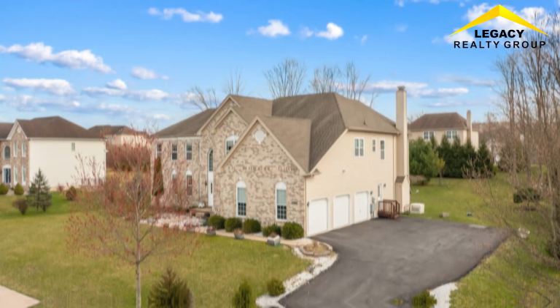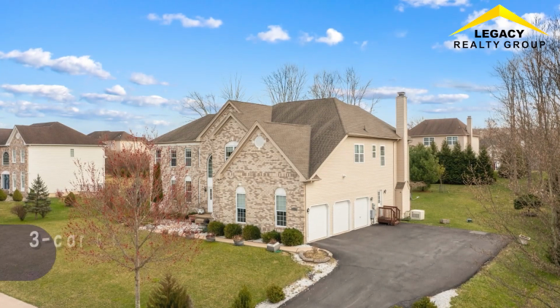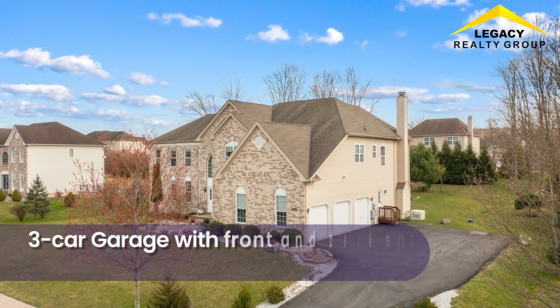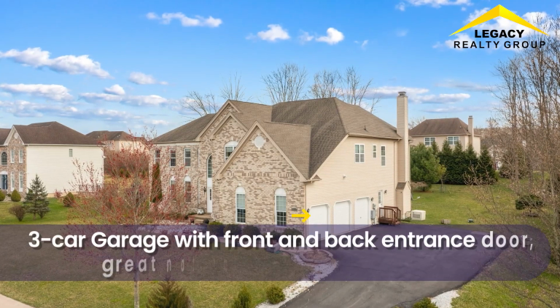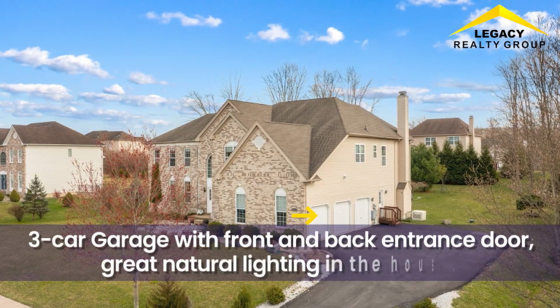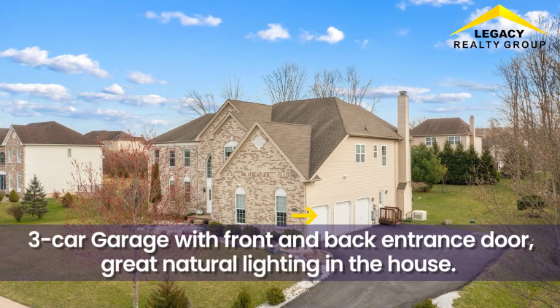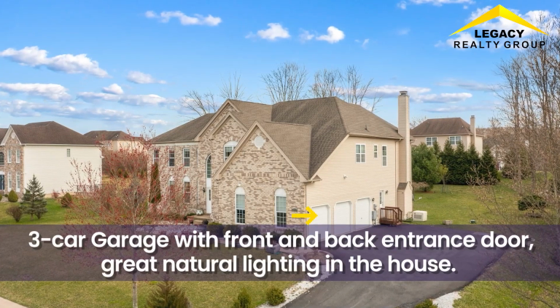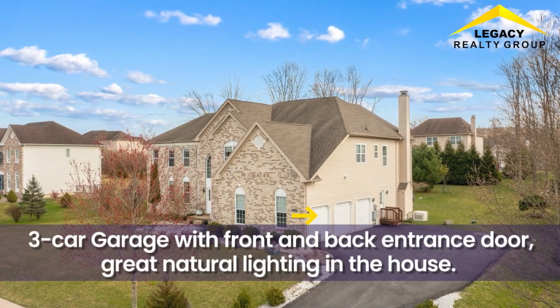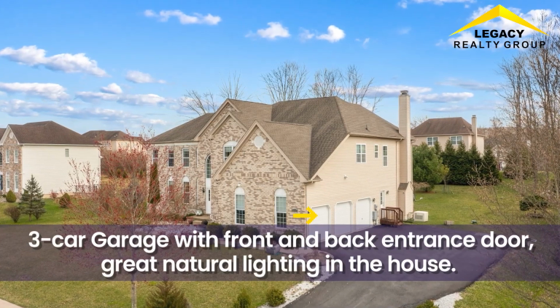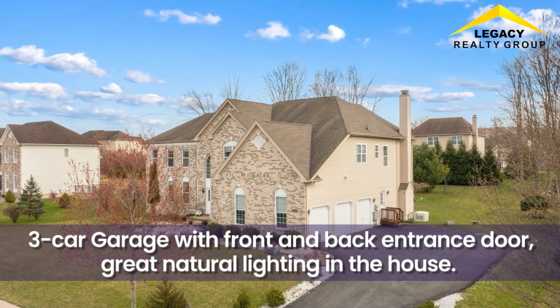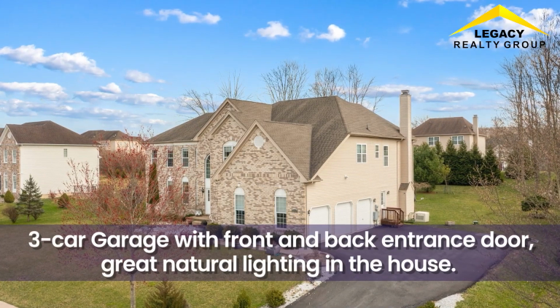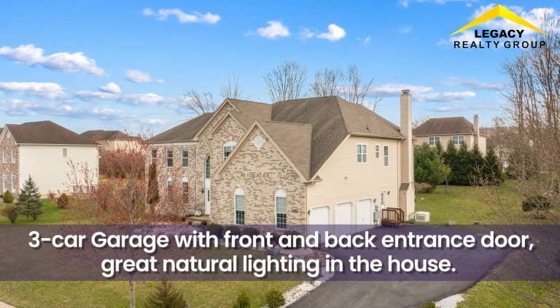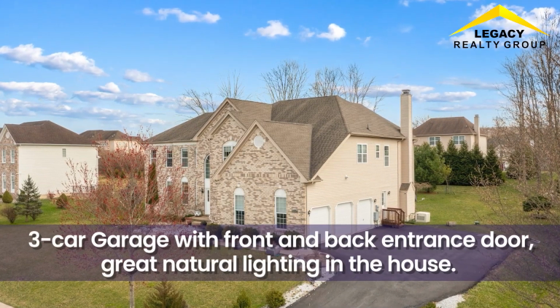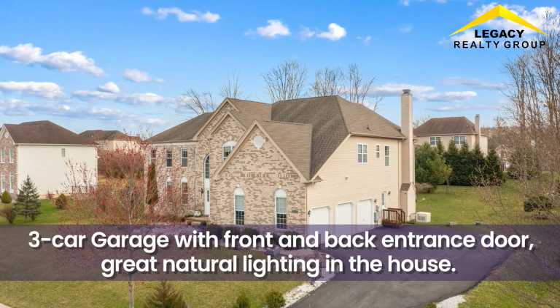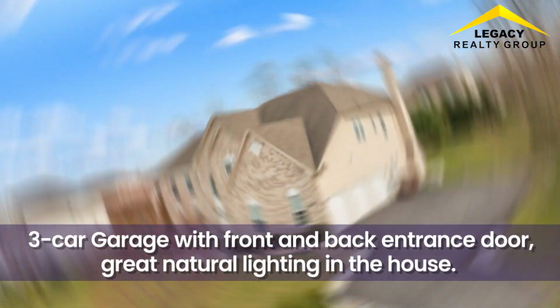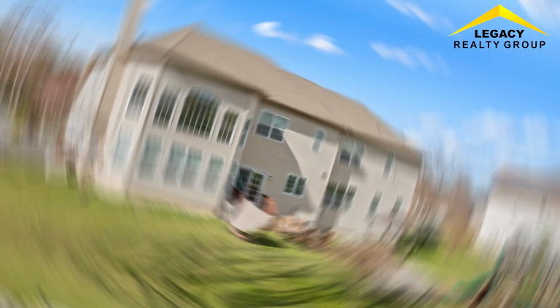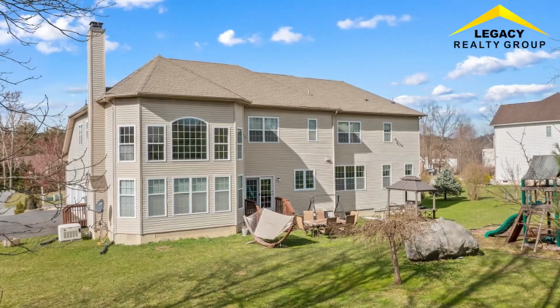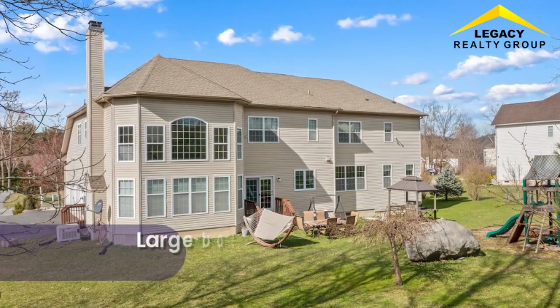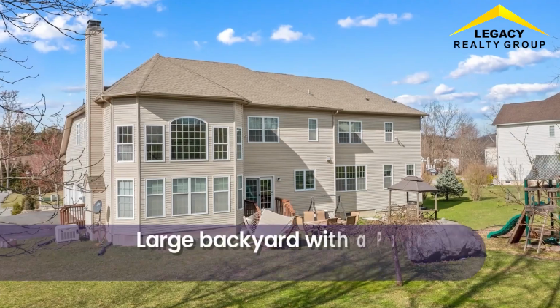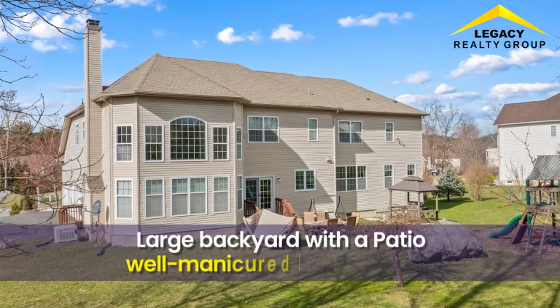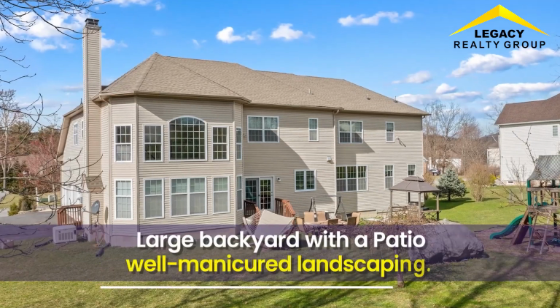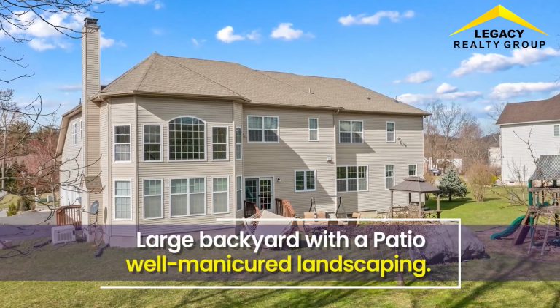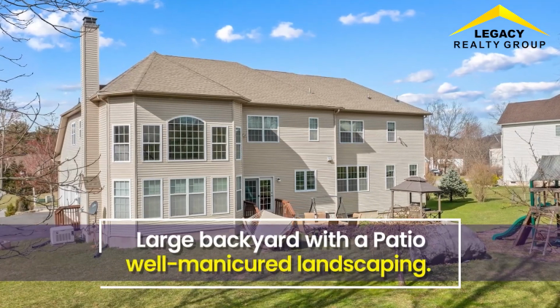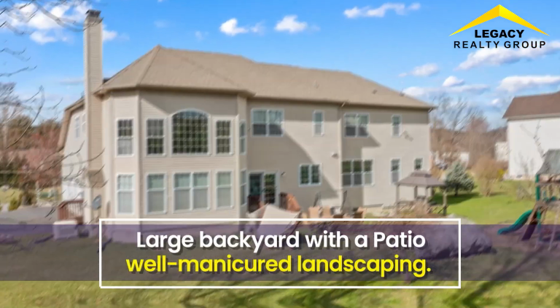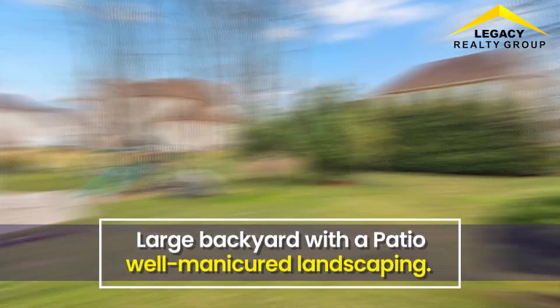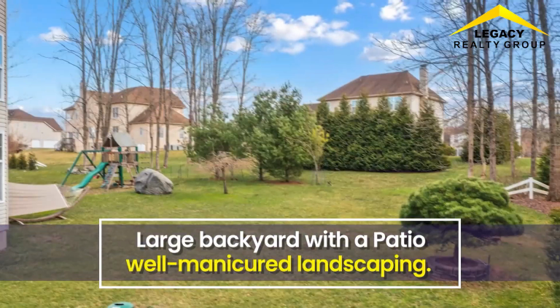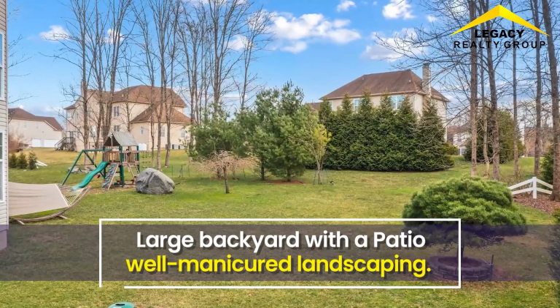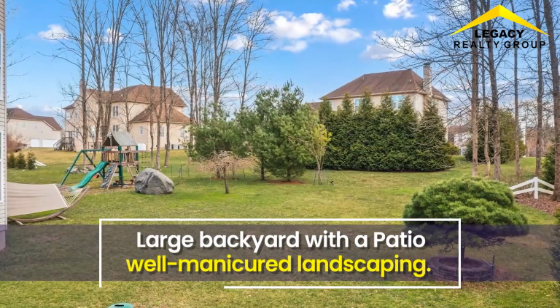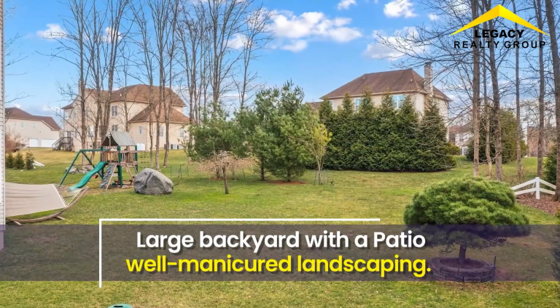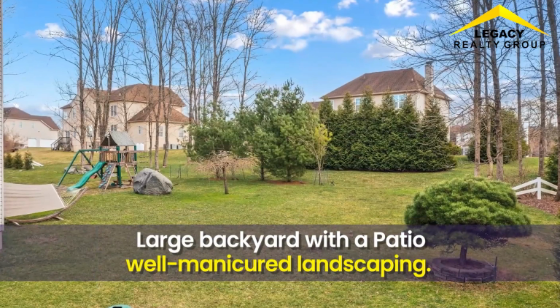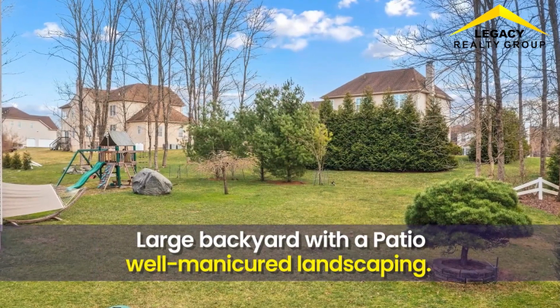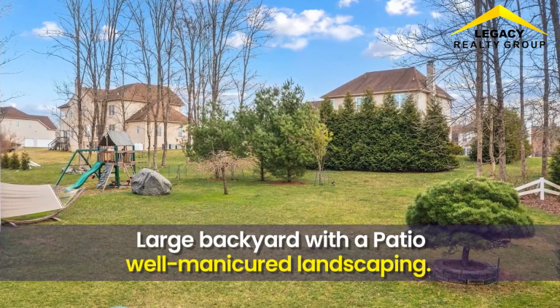3-car garage with front and back entrance doors. Large backyard with a patio and manicured landscaping.